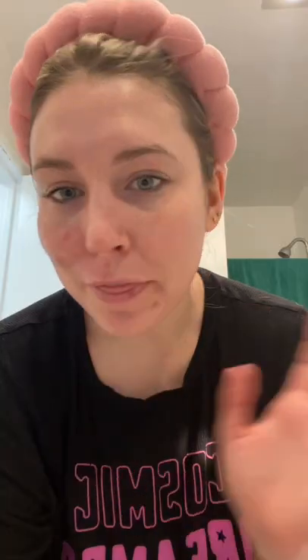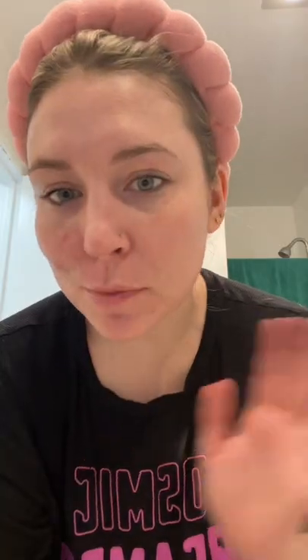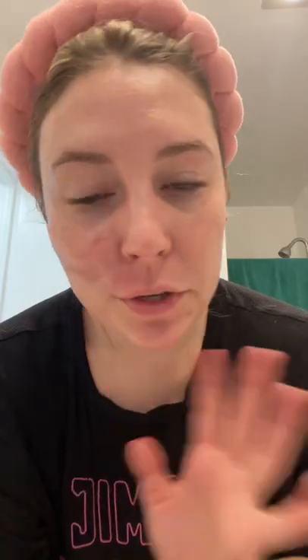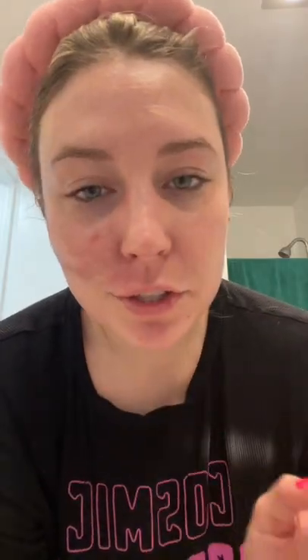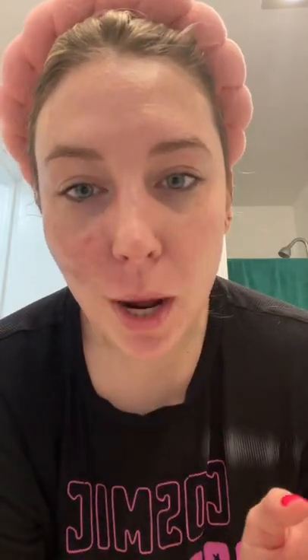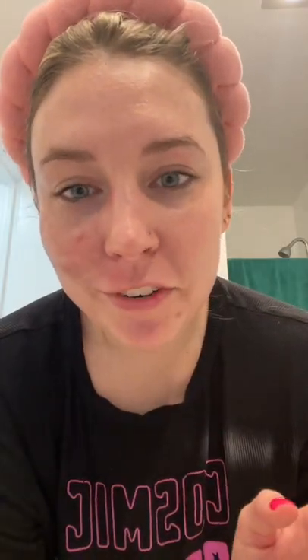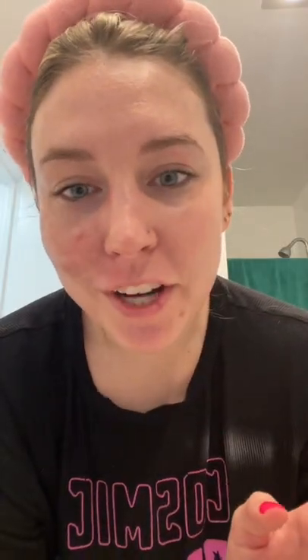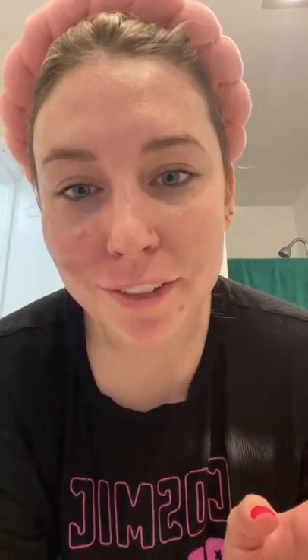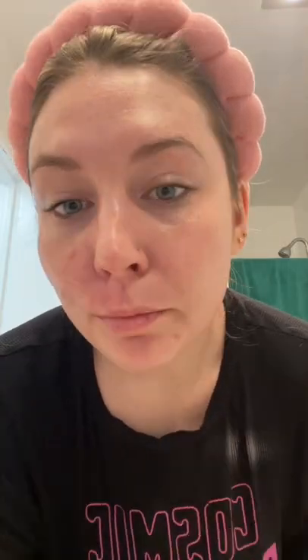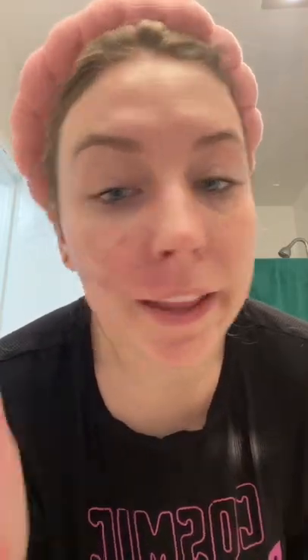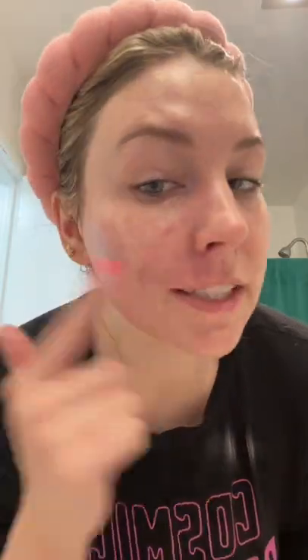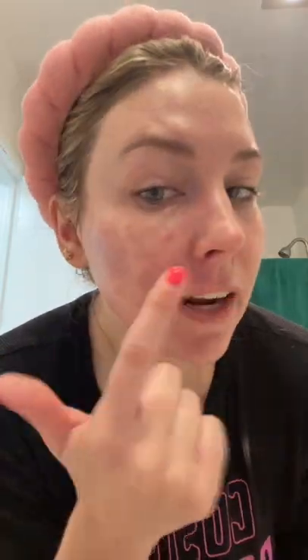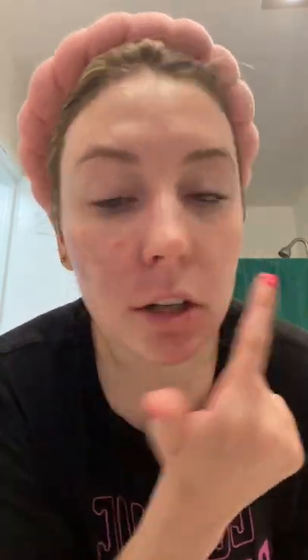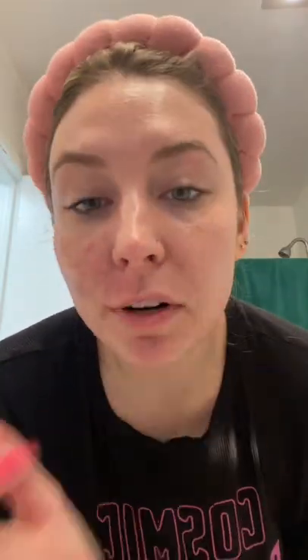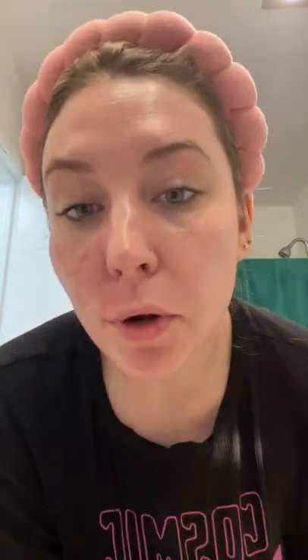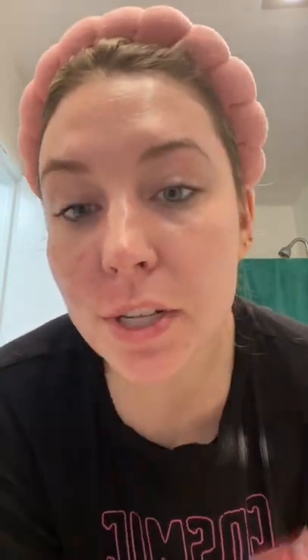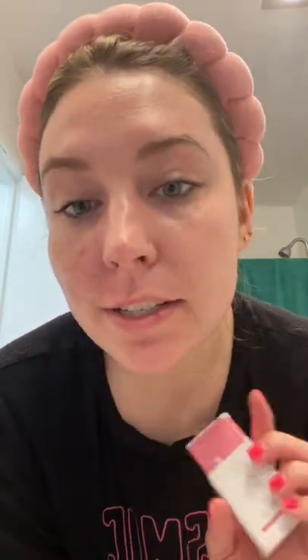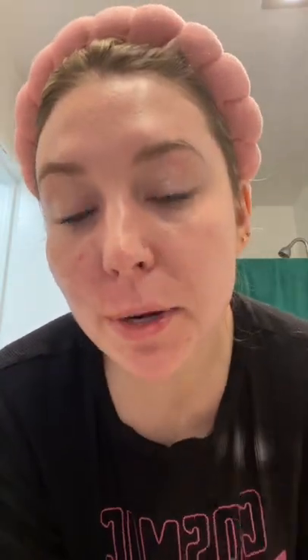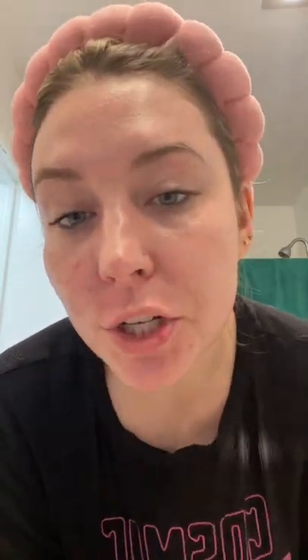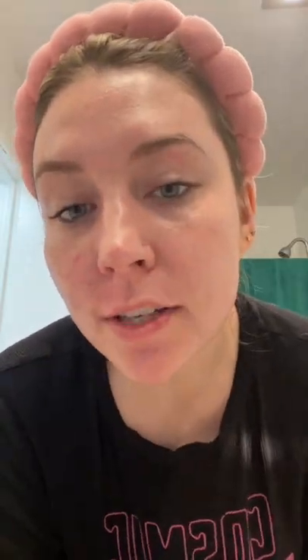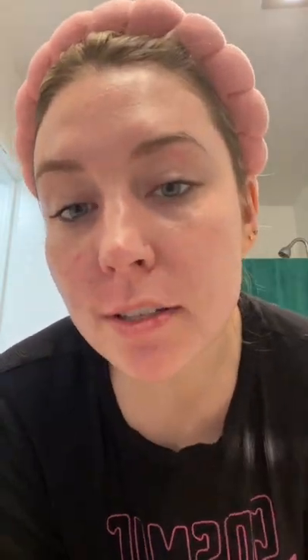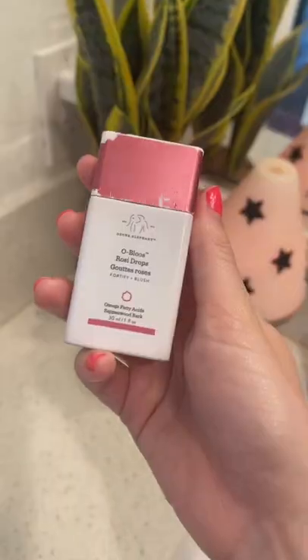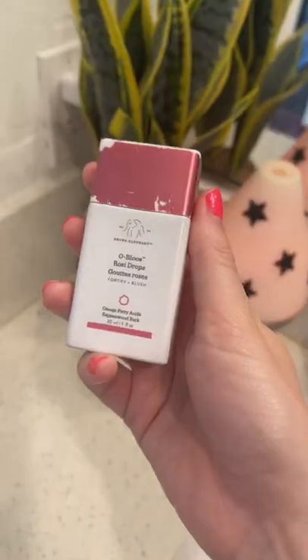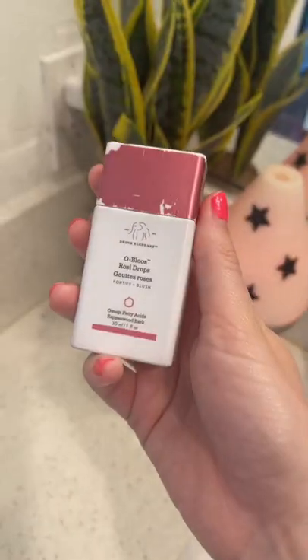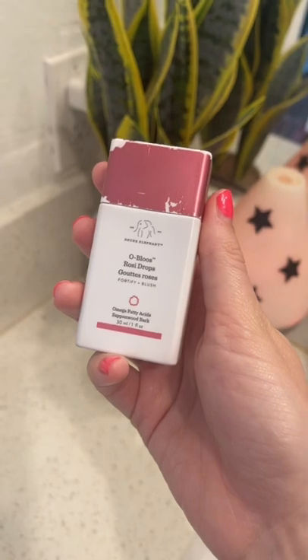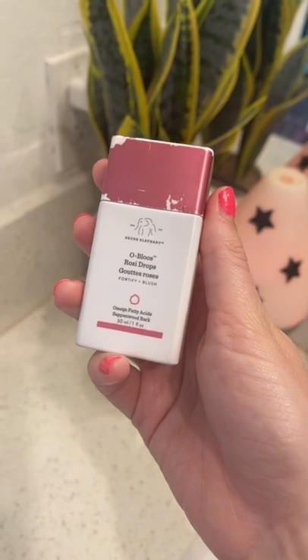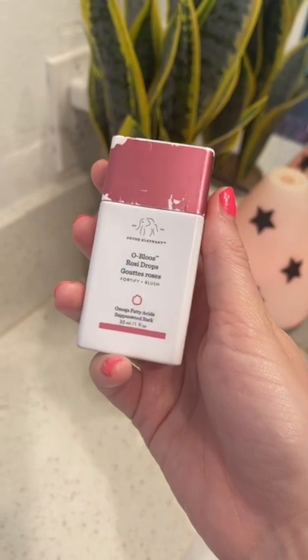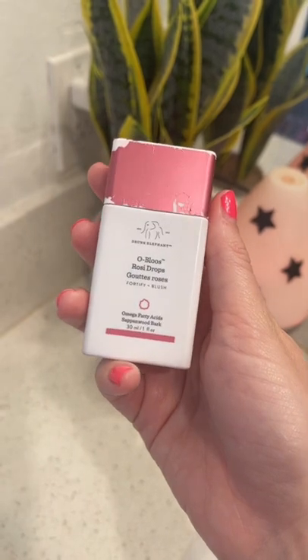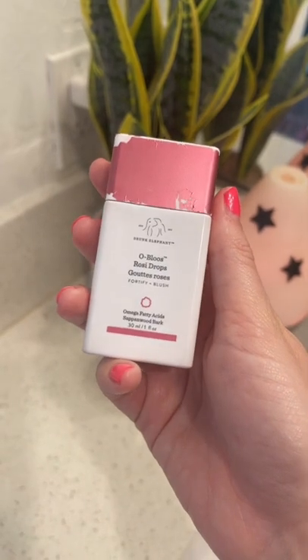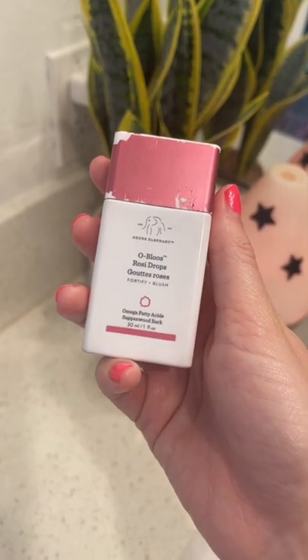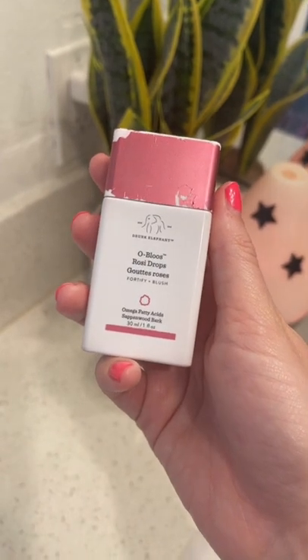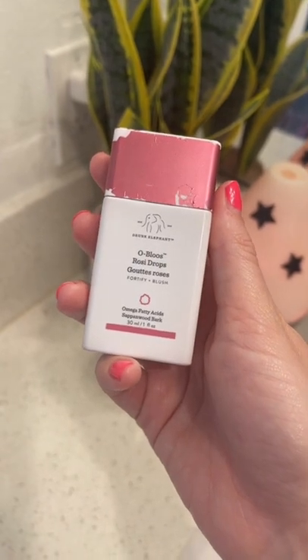At this point you can stop if you're done, but I like to add a little bit of rosiness to my cheeks. So let's use rosy drops from Drunk Elephant.